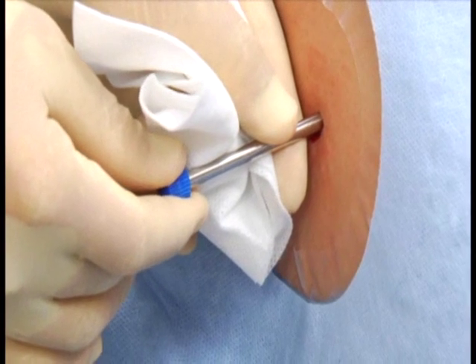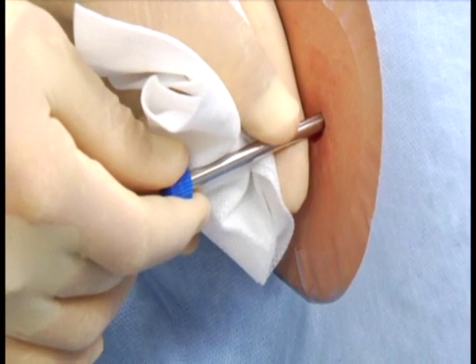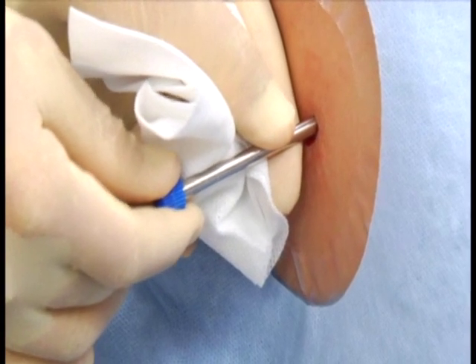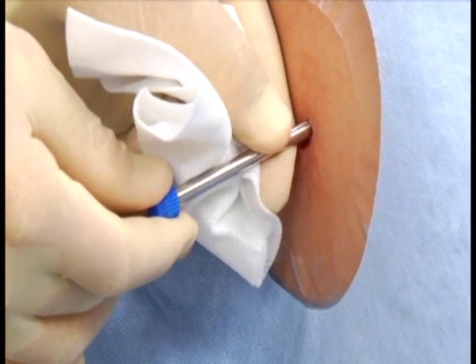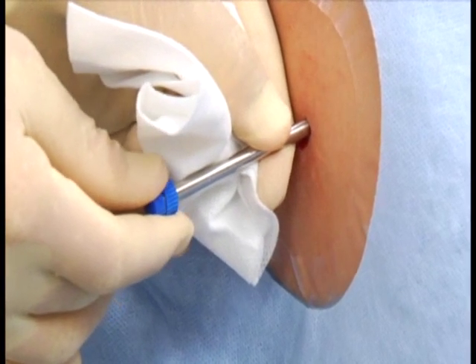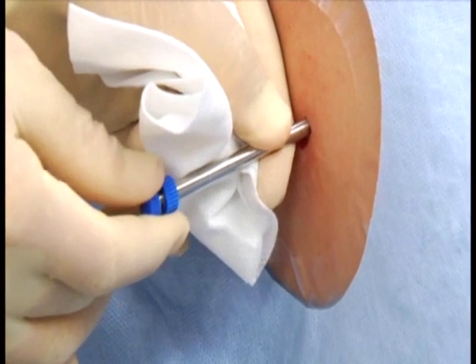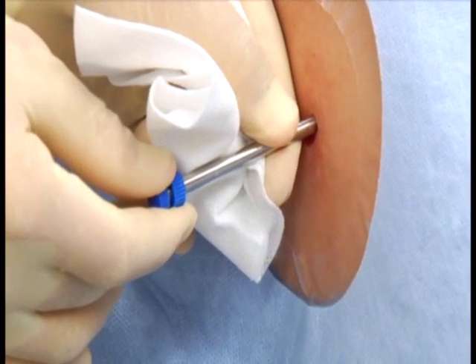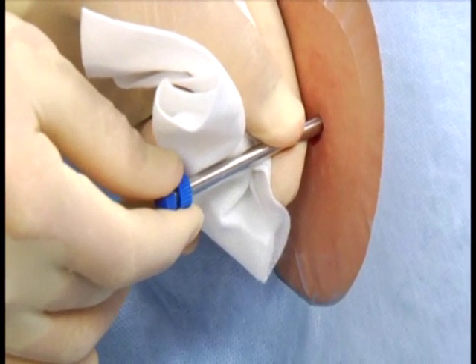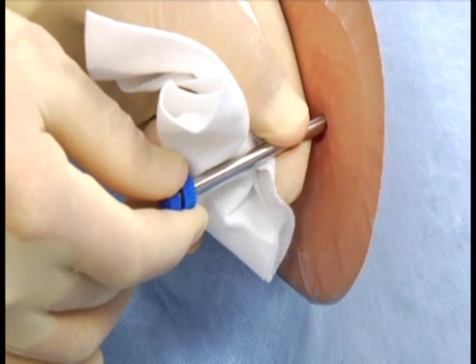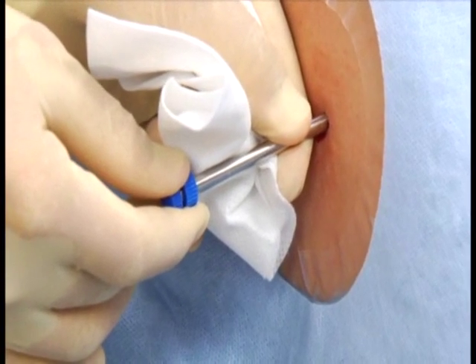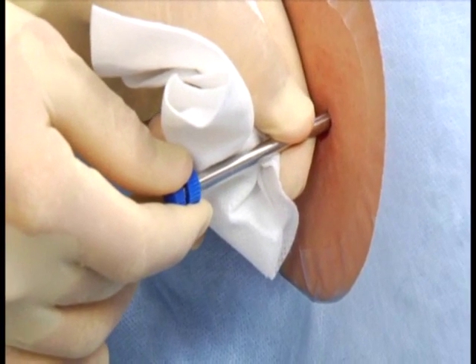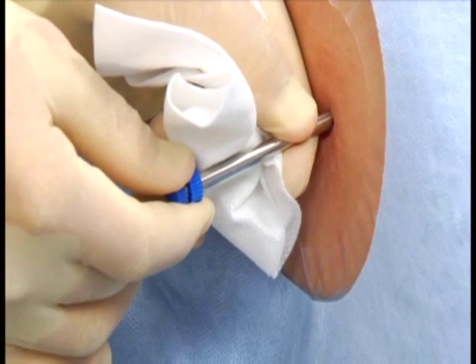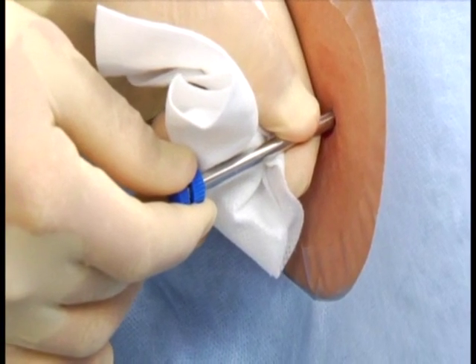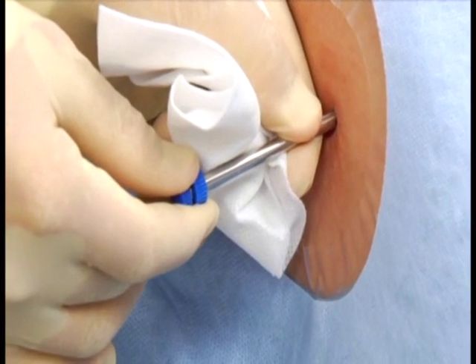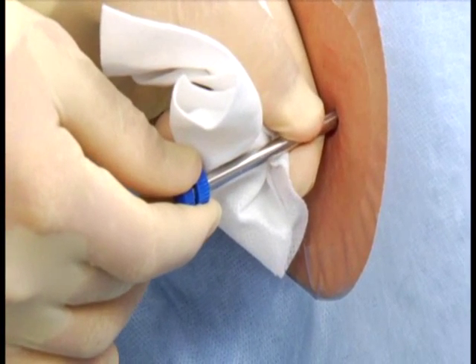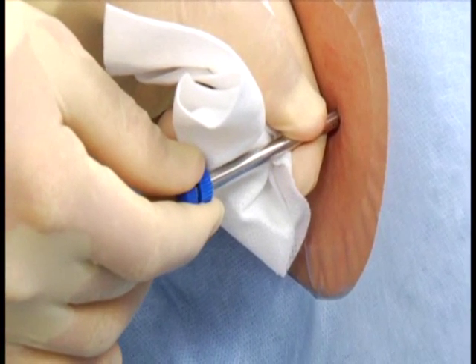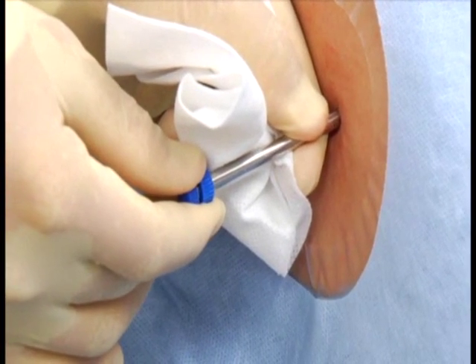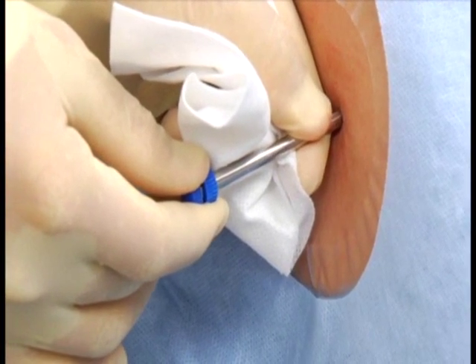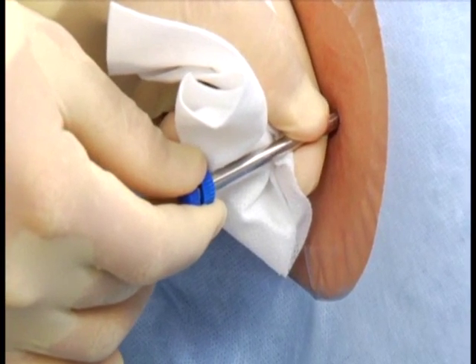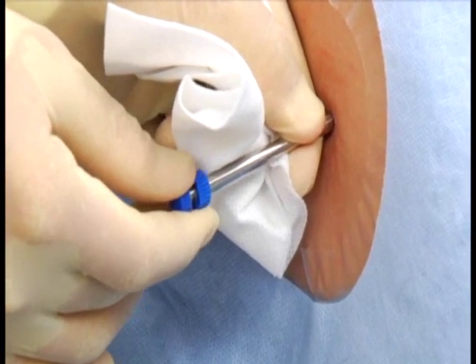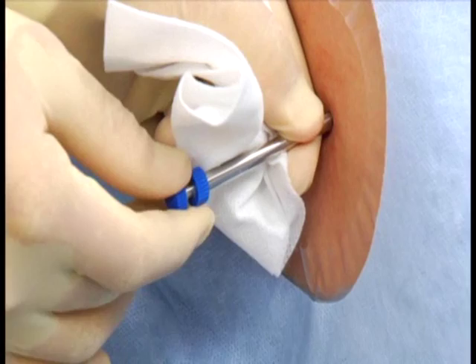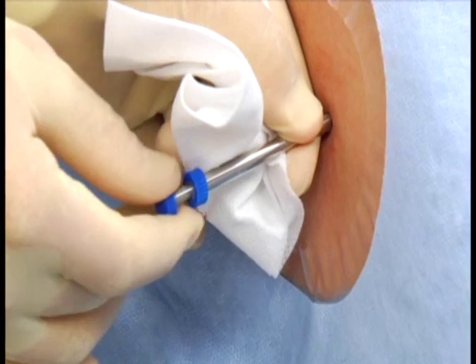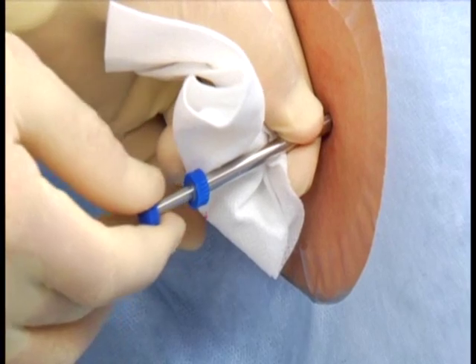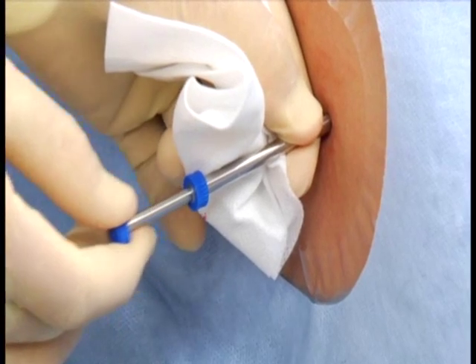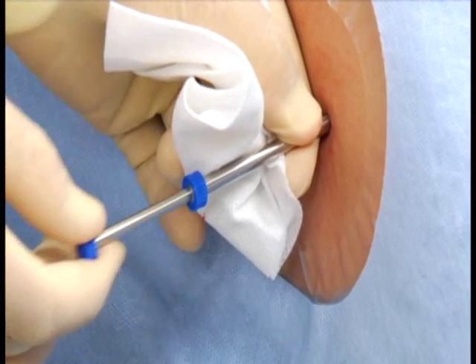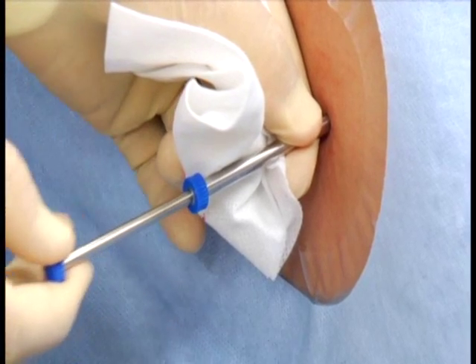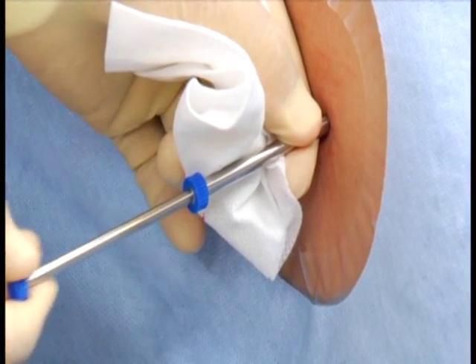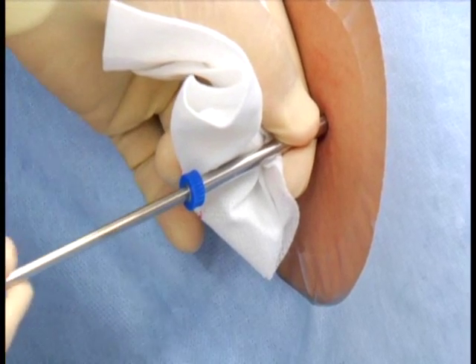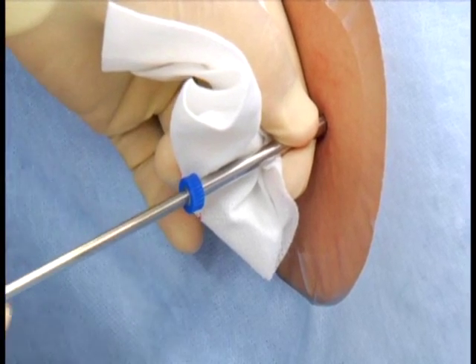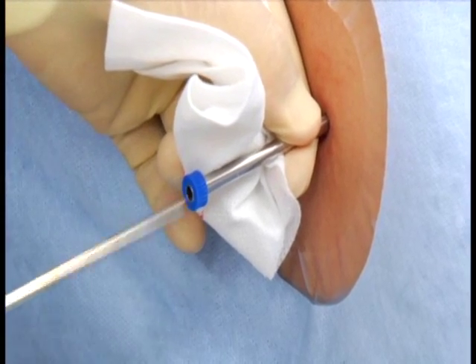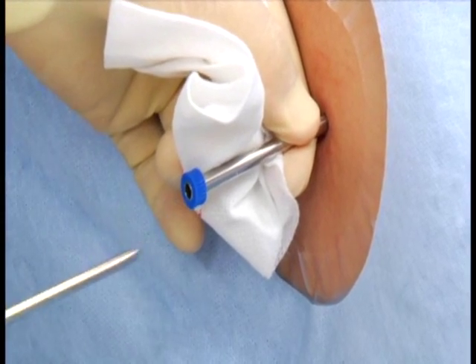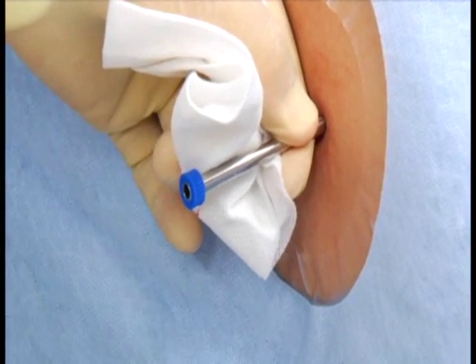Once the cannula is positioned, the trocar is removed and placed on the sterile utility drape of the working area.